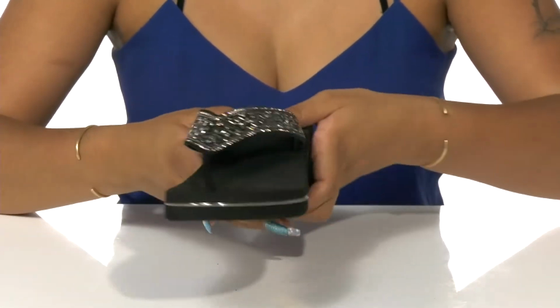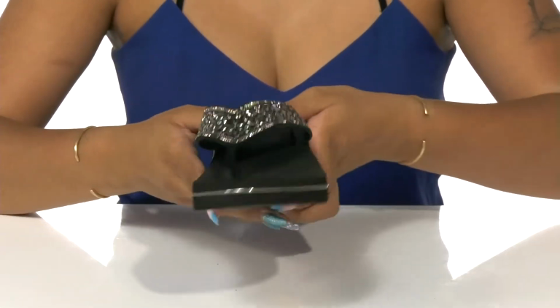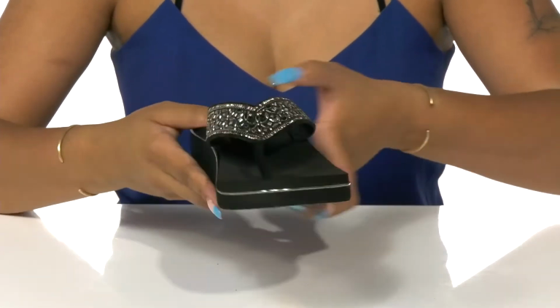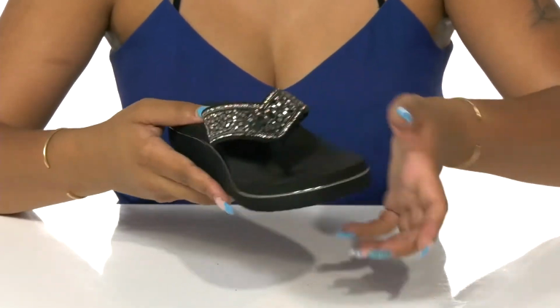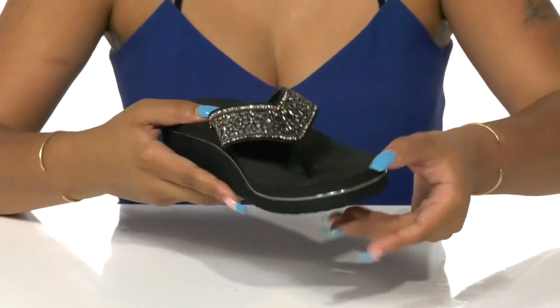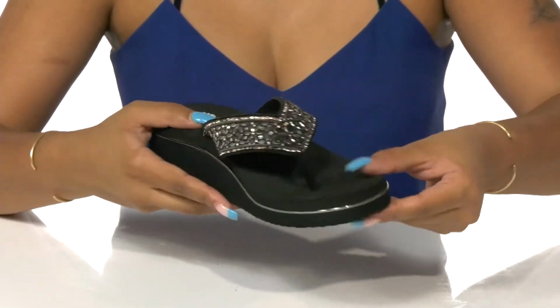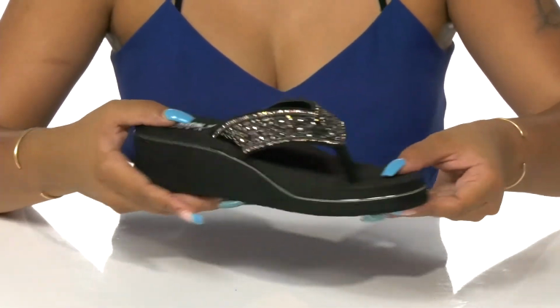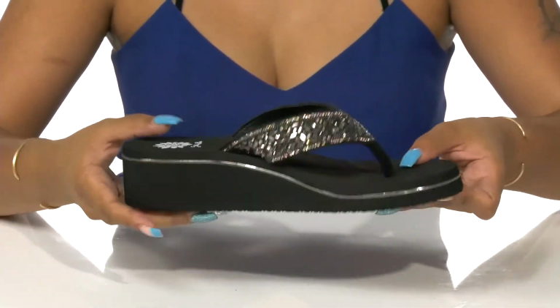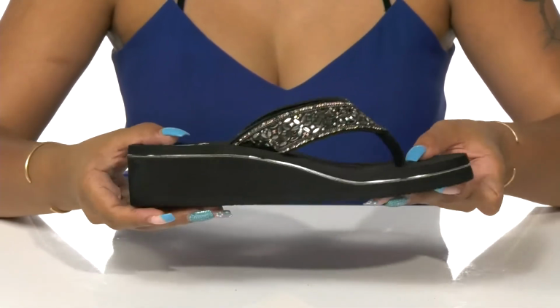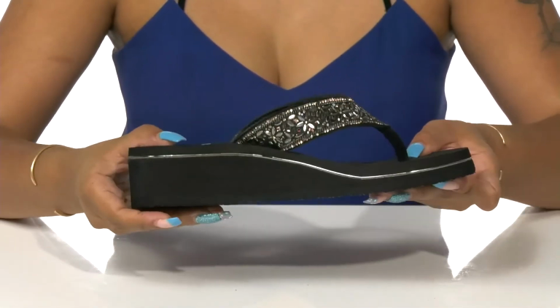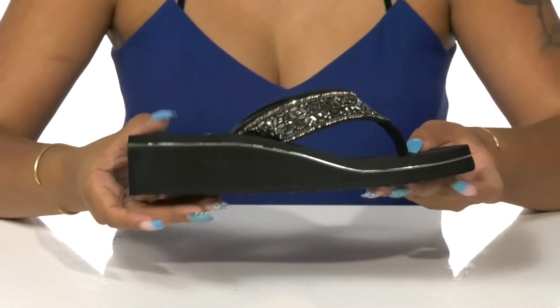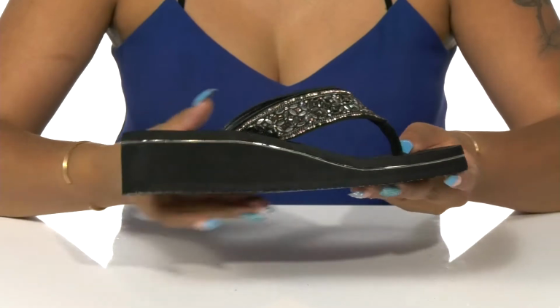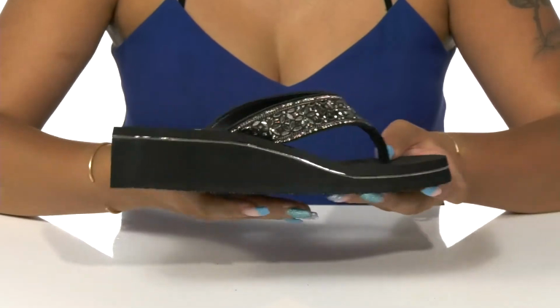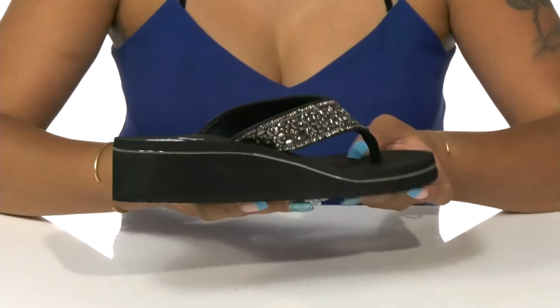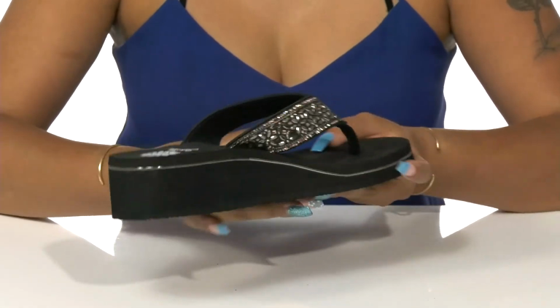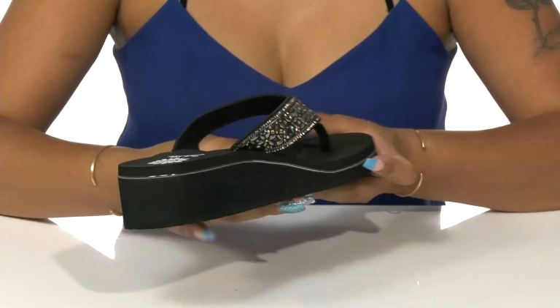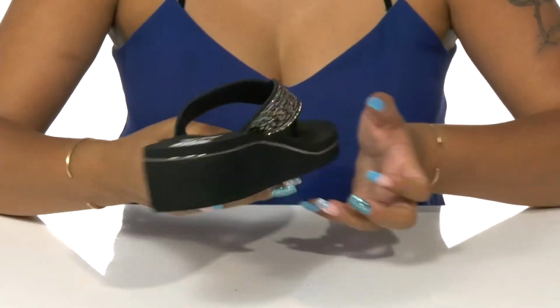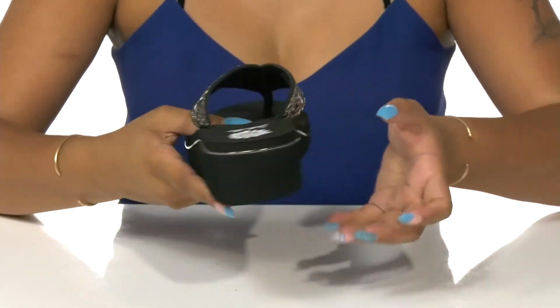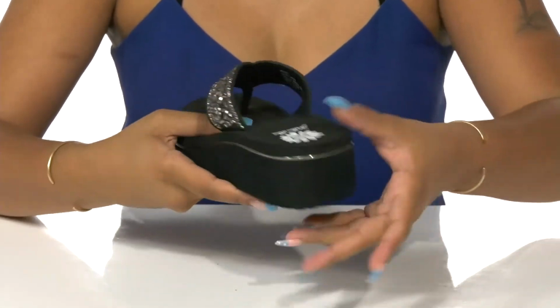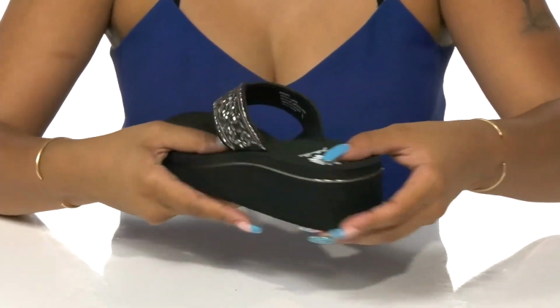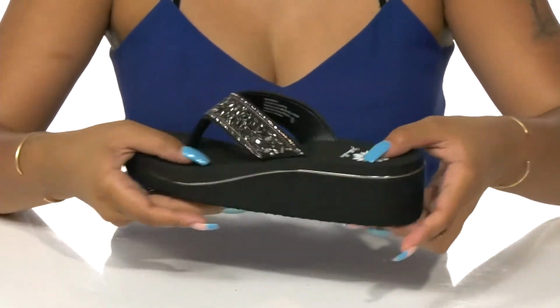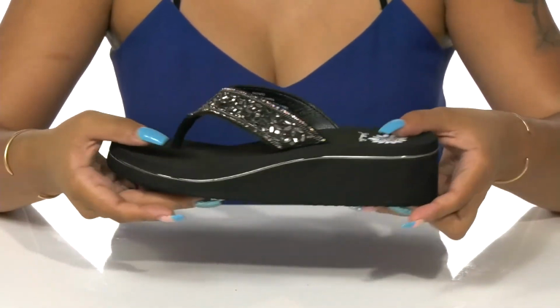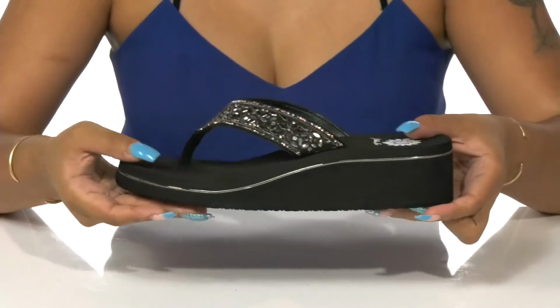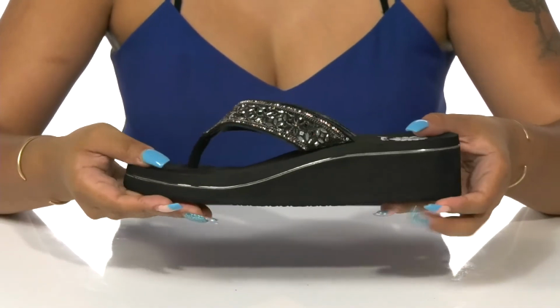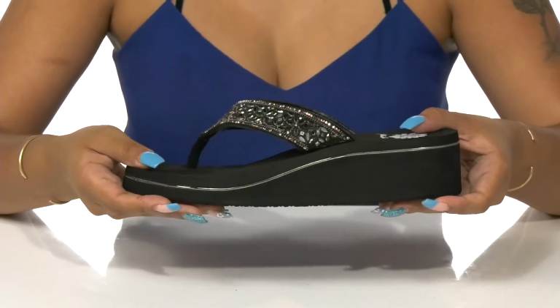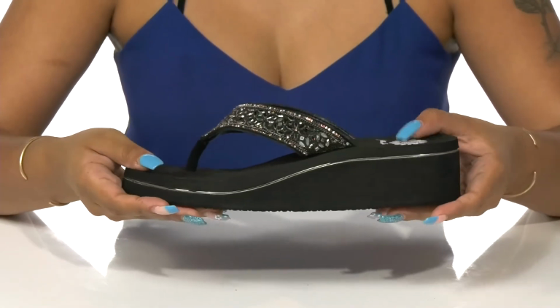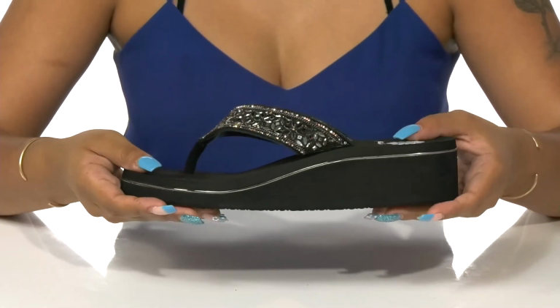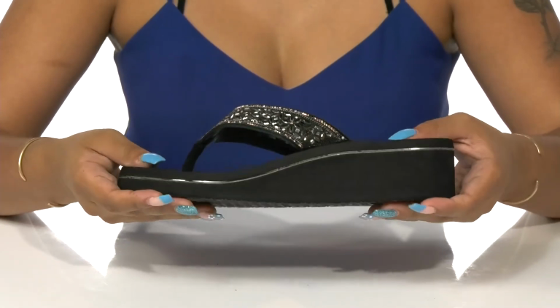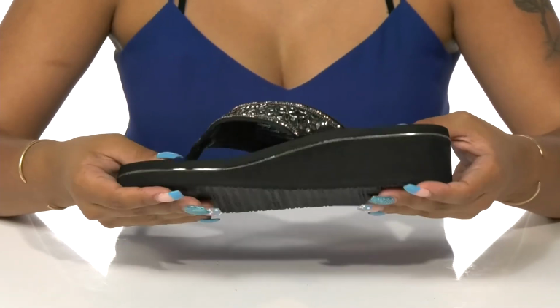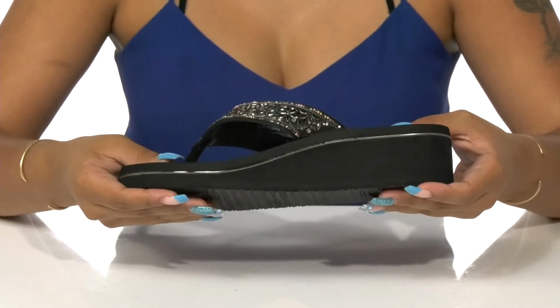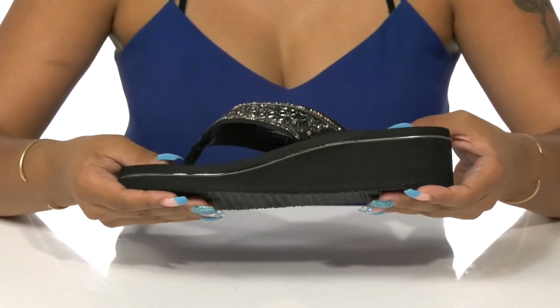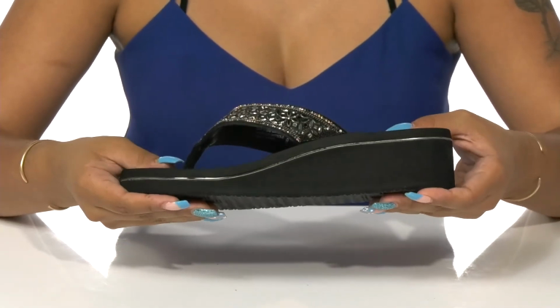You'll find a metallic detailing all along that heel gives you a little bit of extra shine, so you can be a bright, beautiful person in the sun this summer.